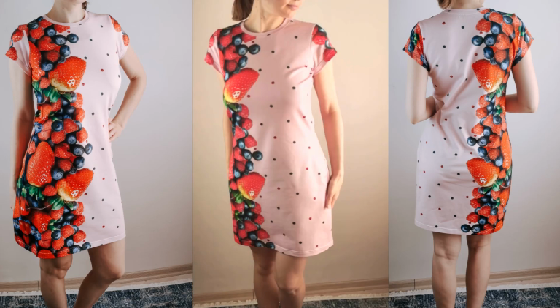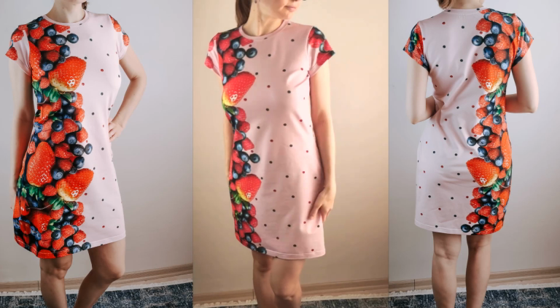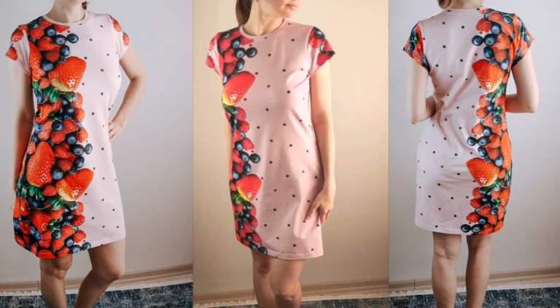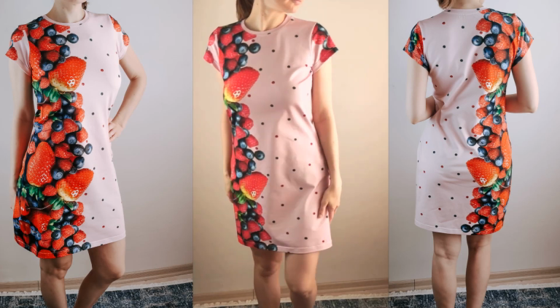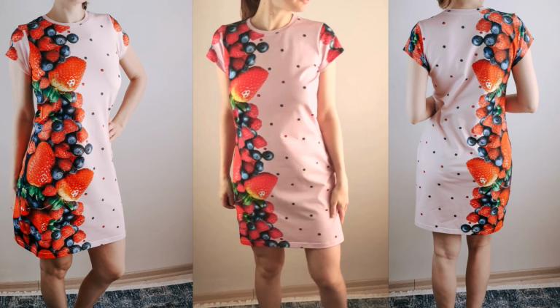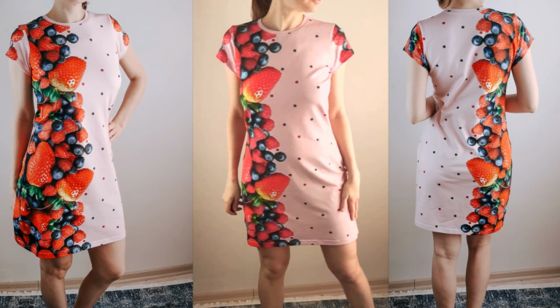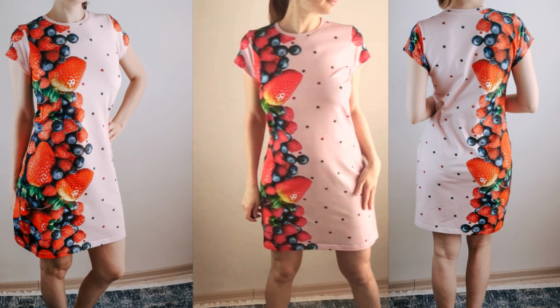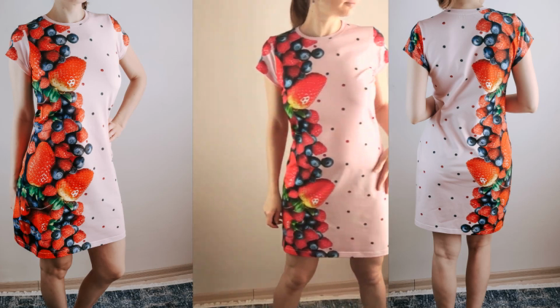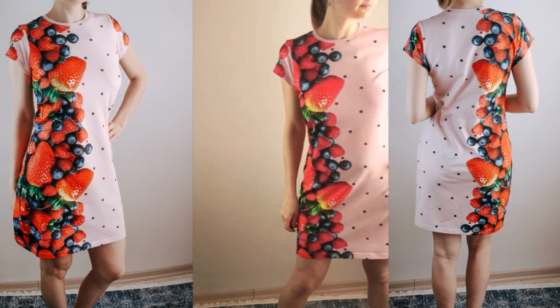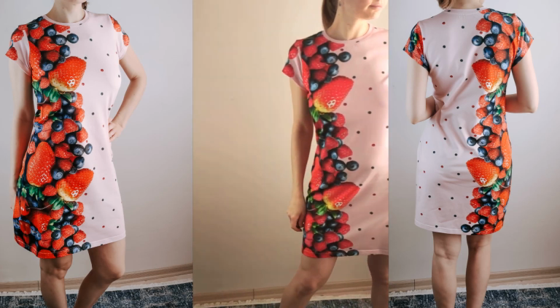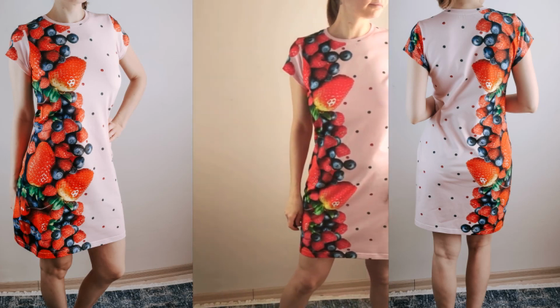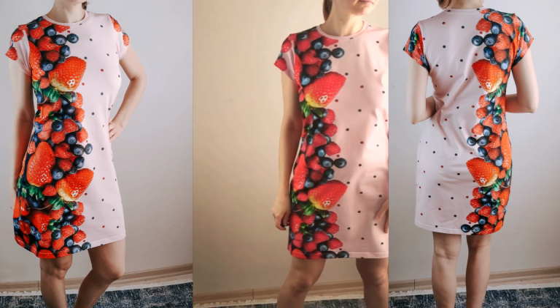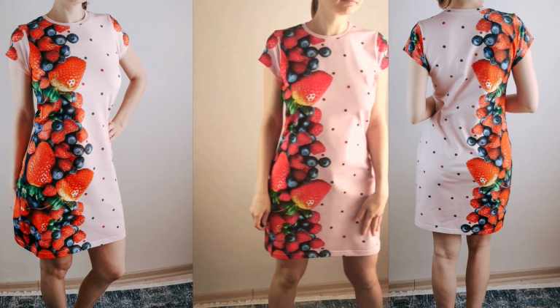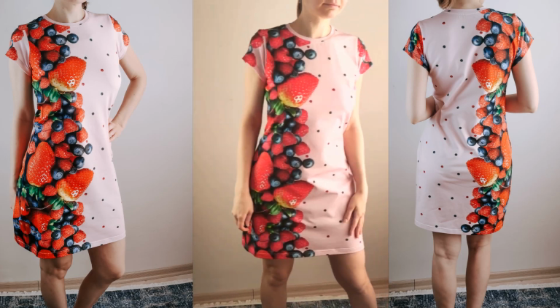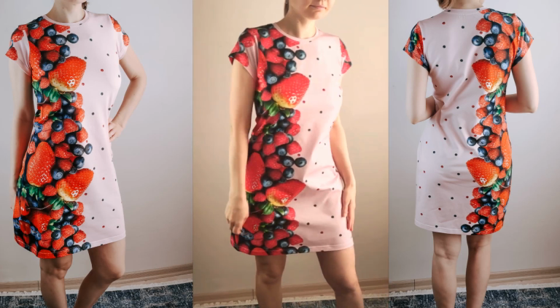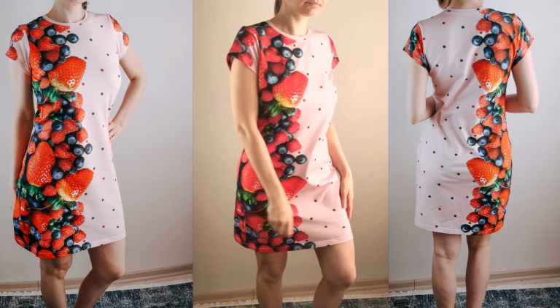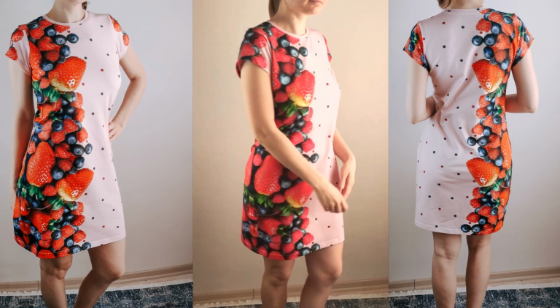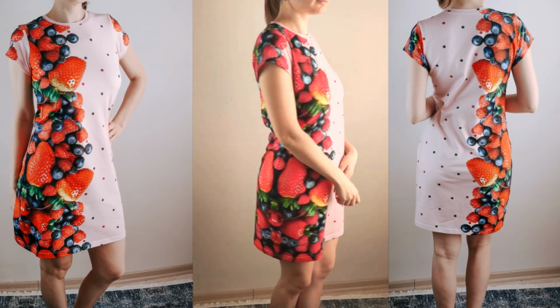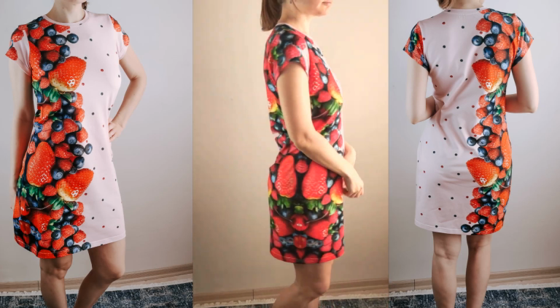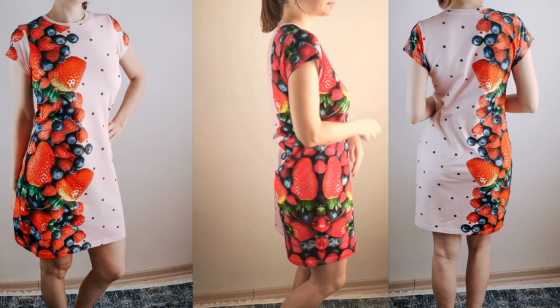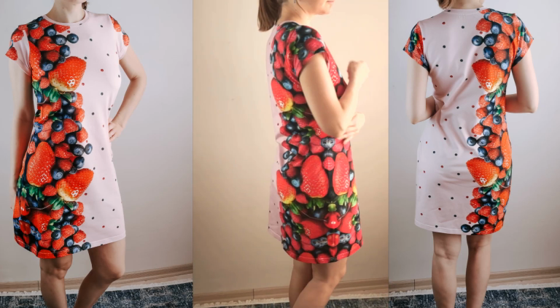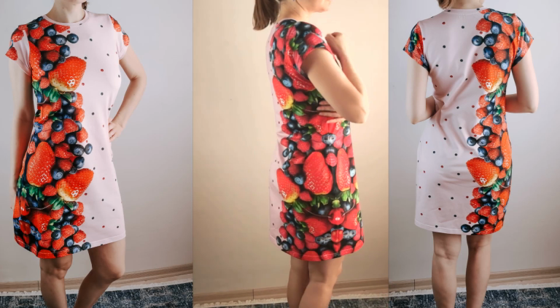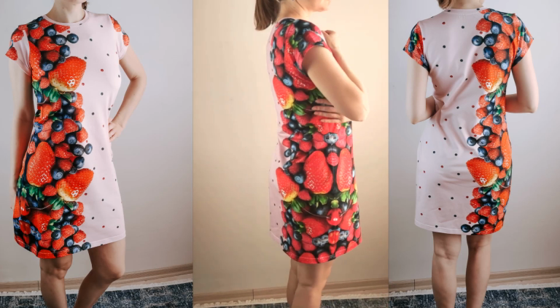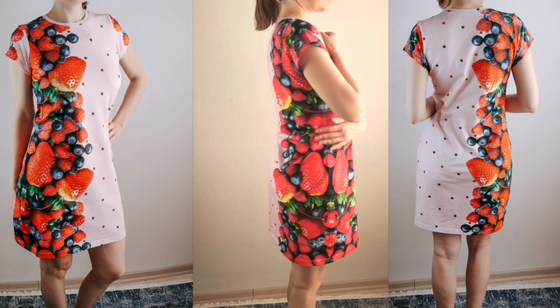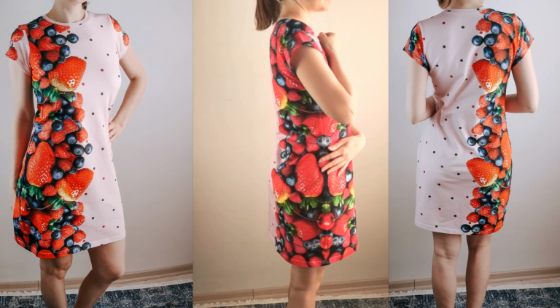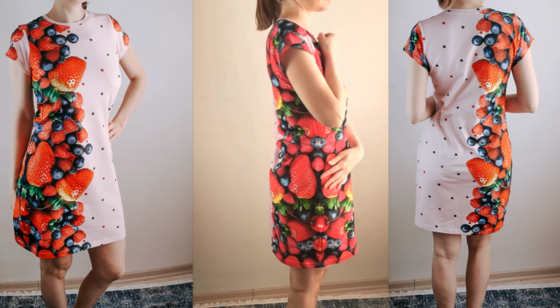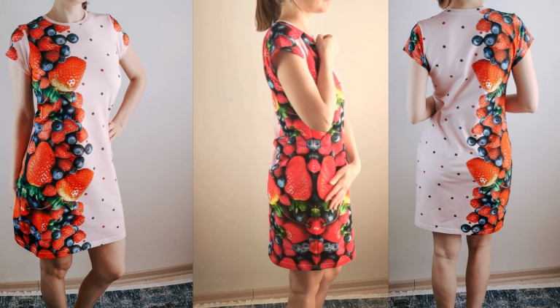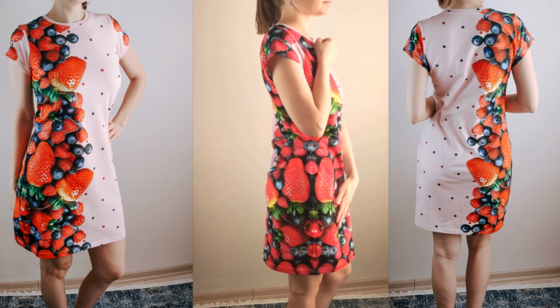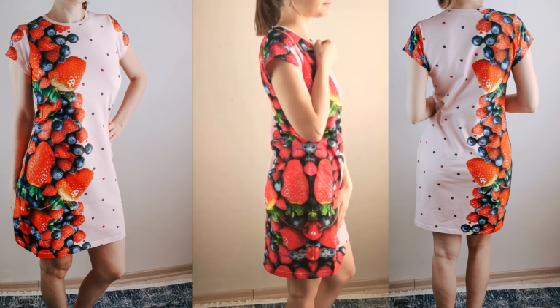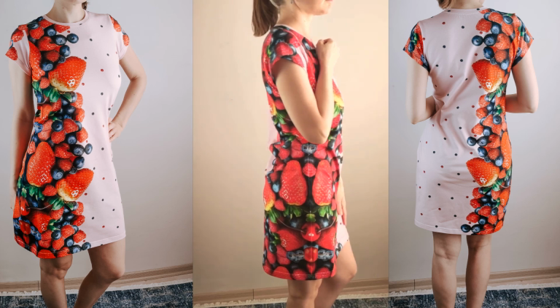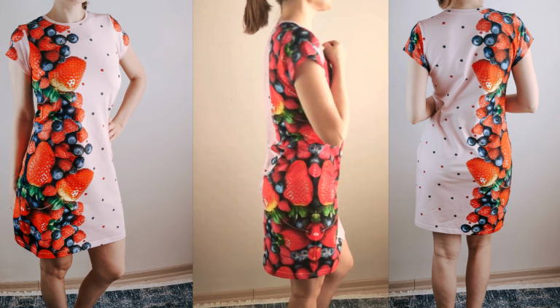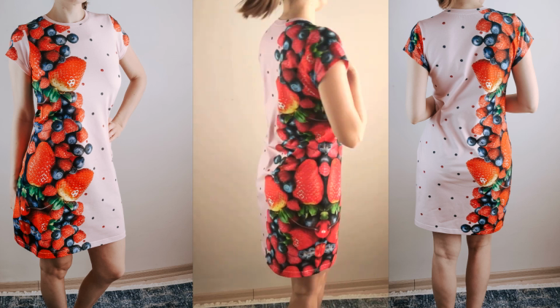Hi and welcome! I'm gonna show you how to sew a stretch tissue dress using my sewing pattern.